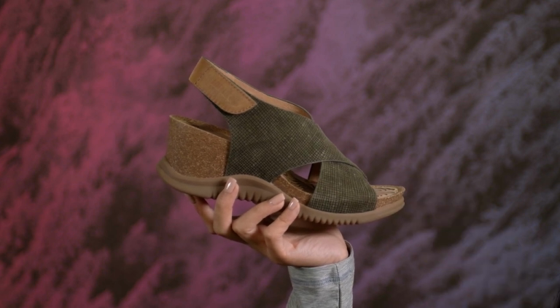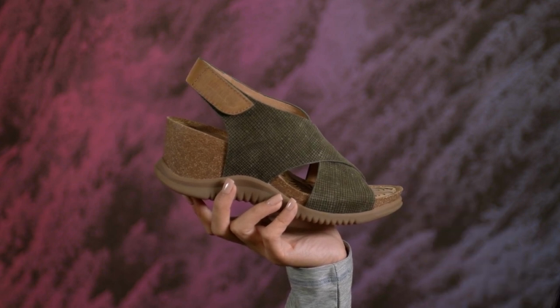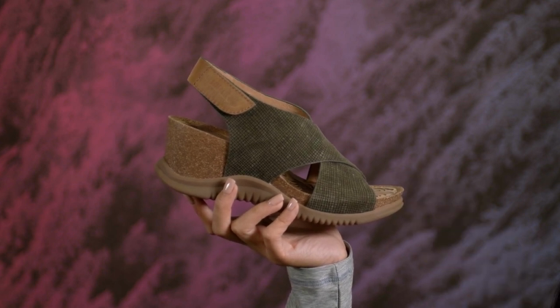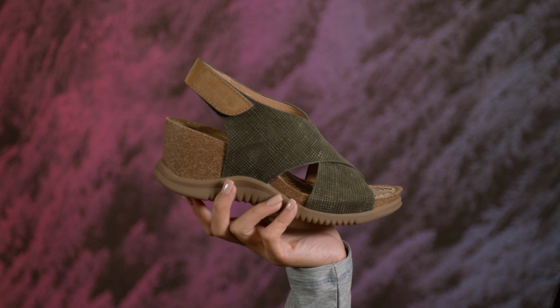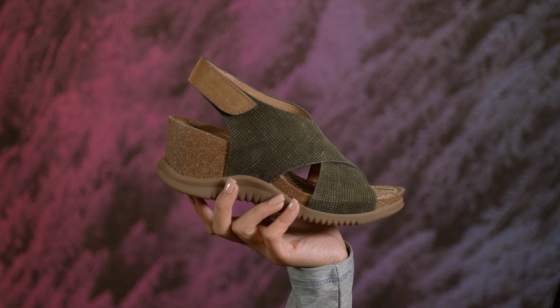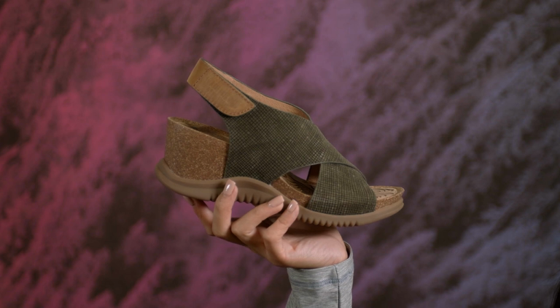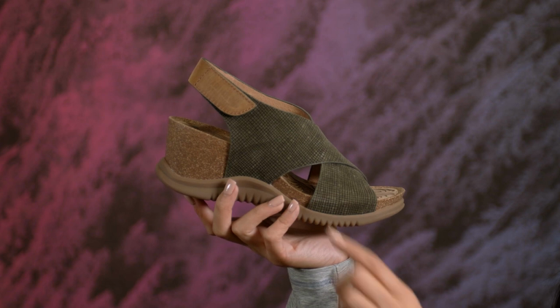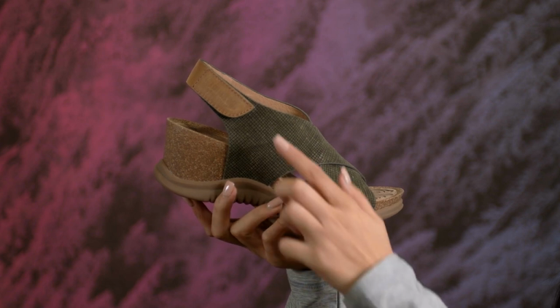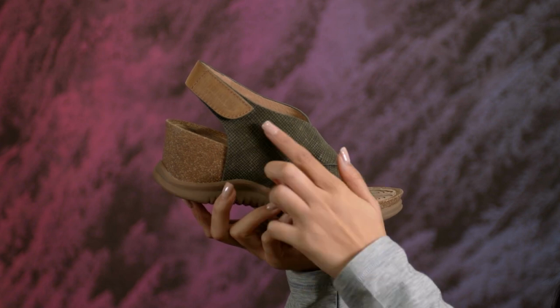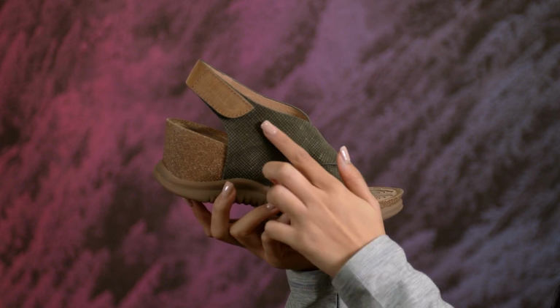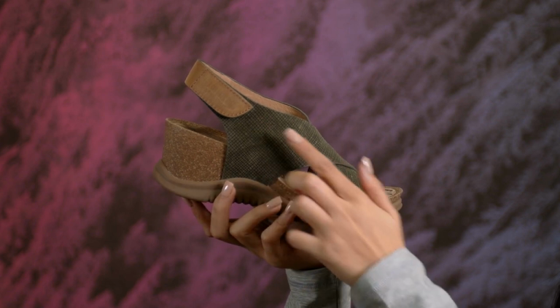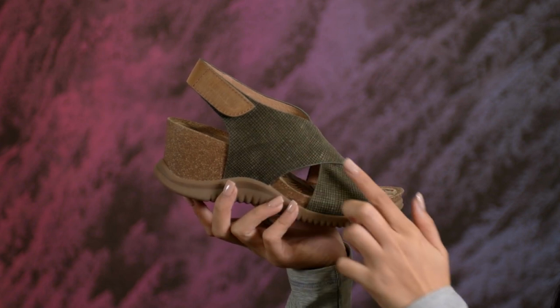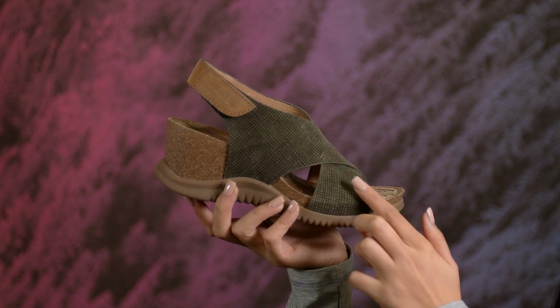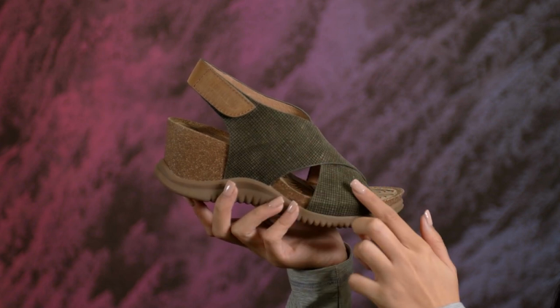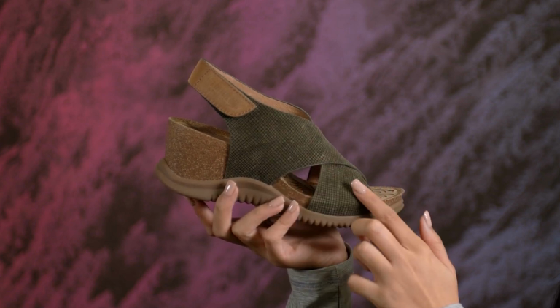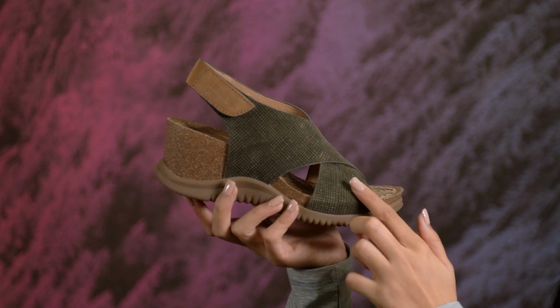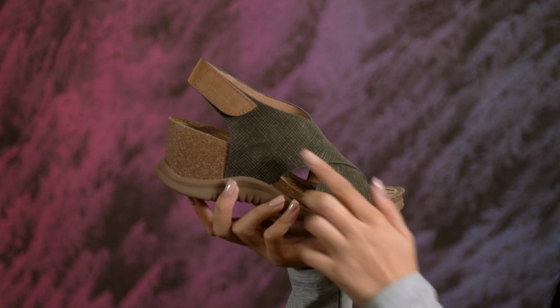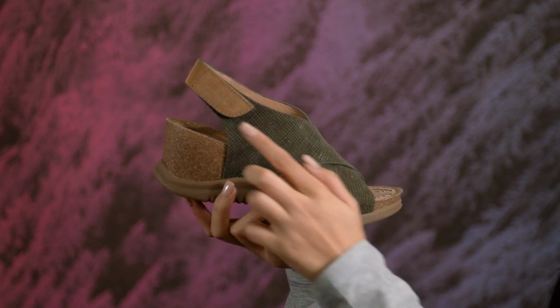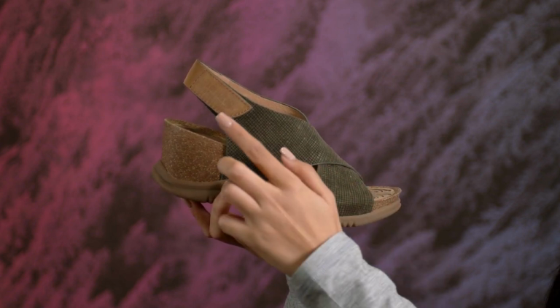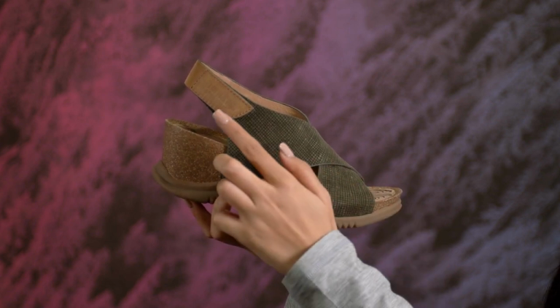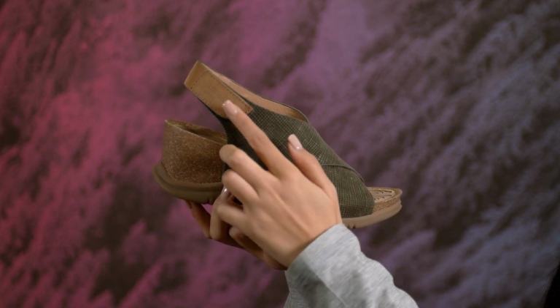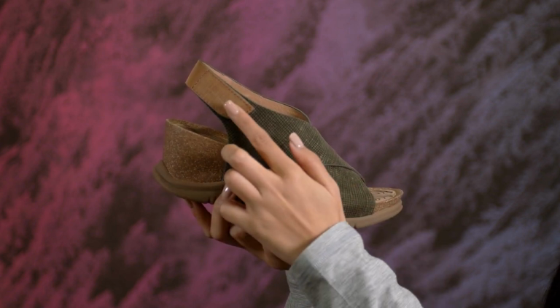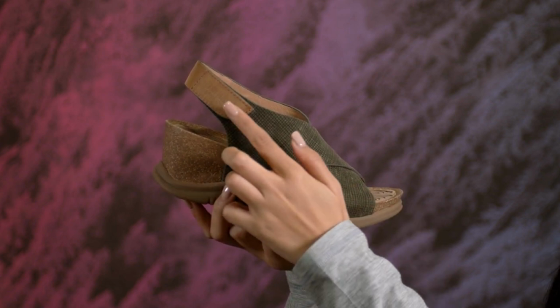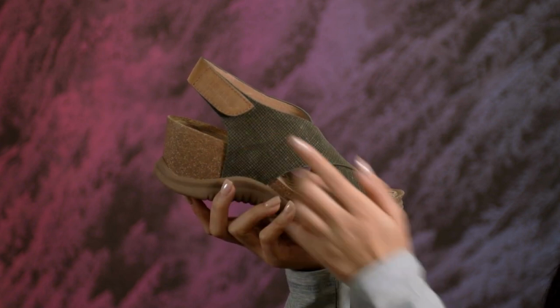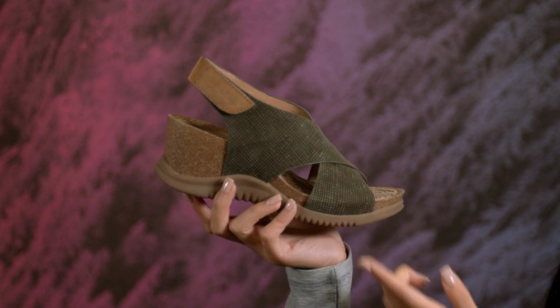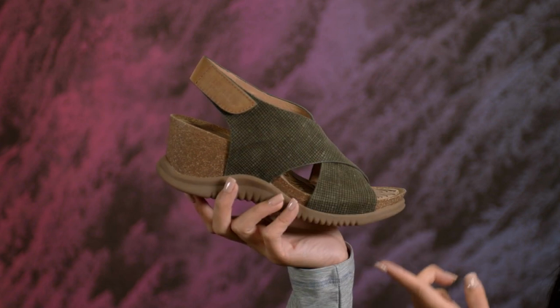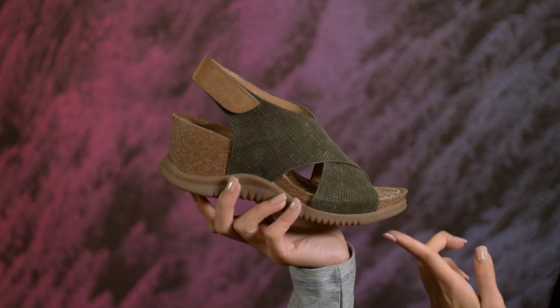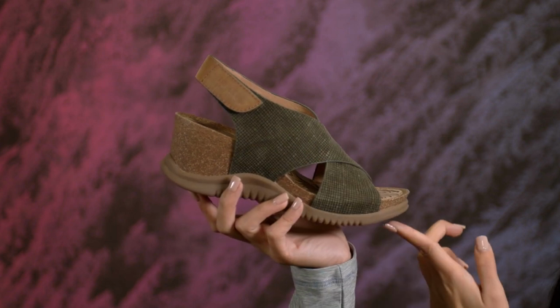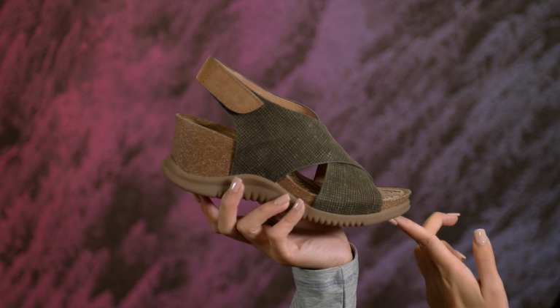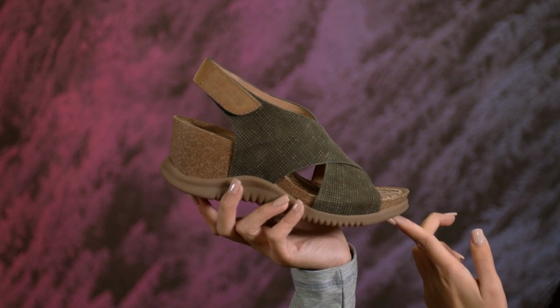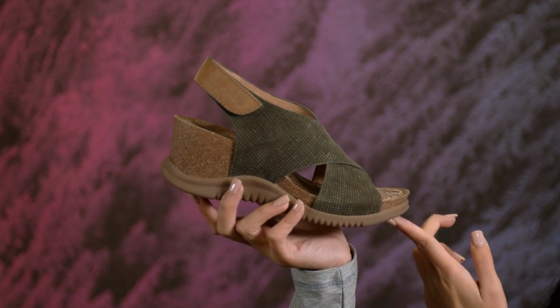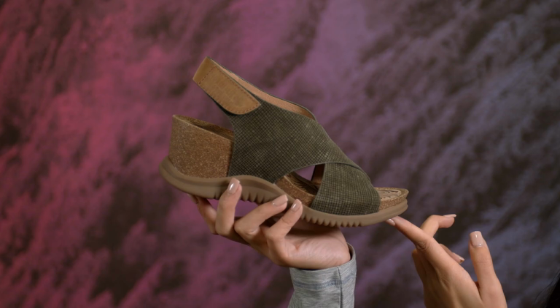I'm loving this foot-hugging criss-cross design, easy adjustable strap, and the grippy slip-resistant outsole.